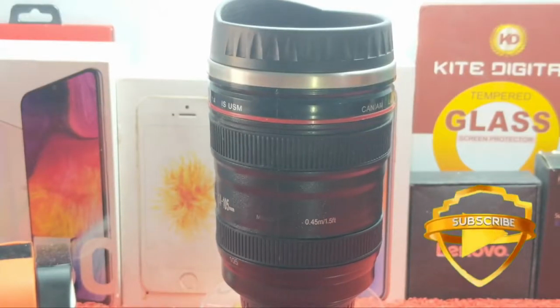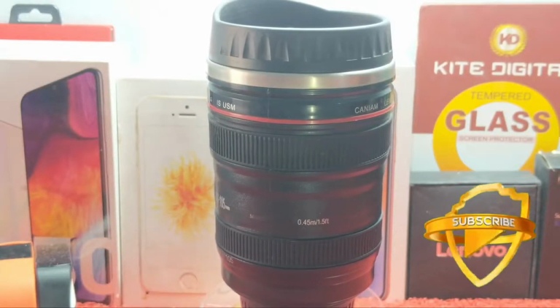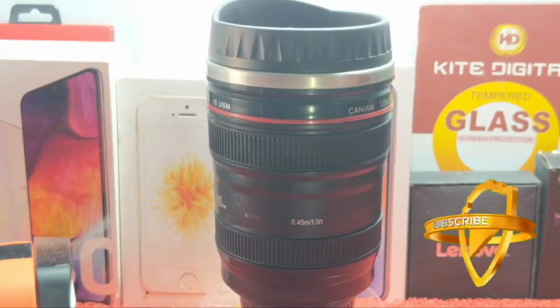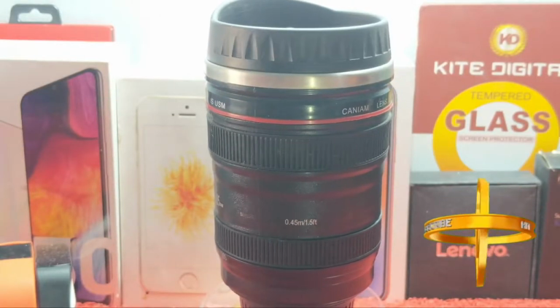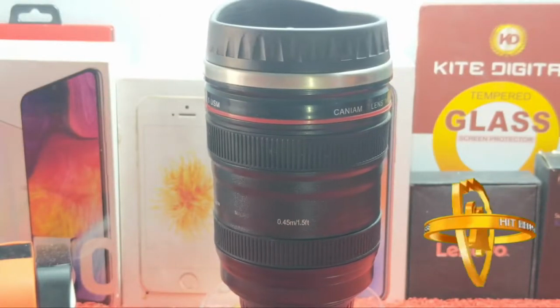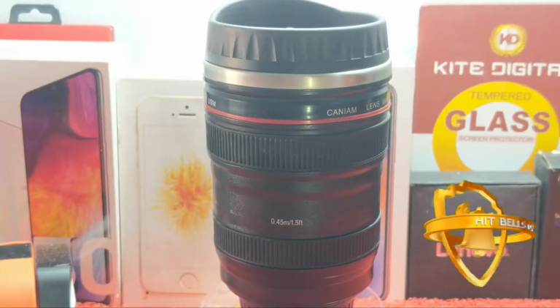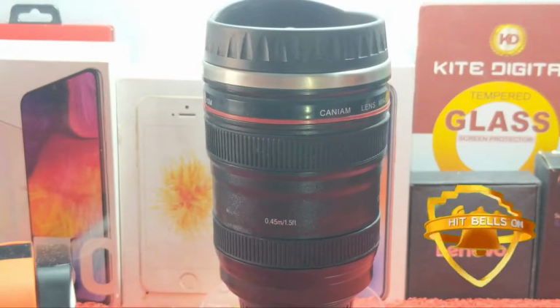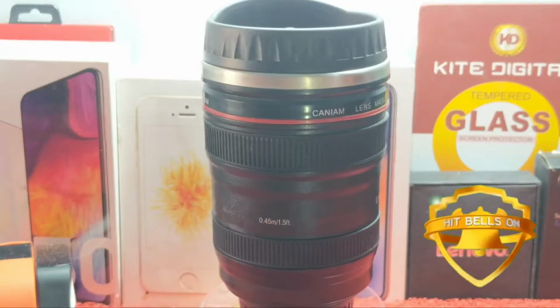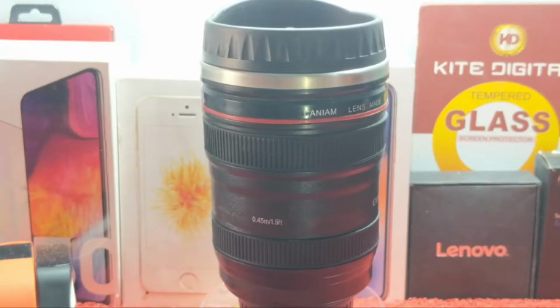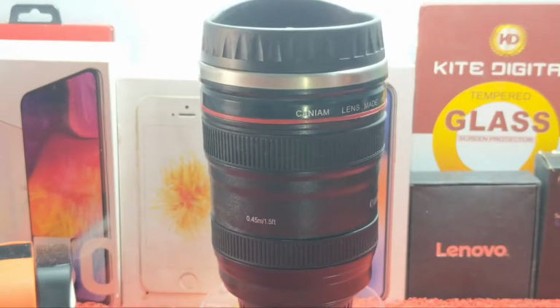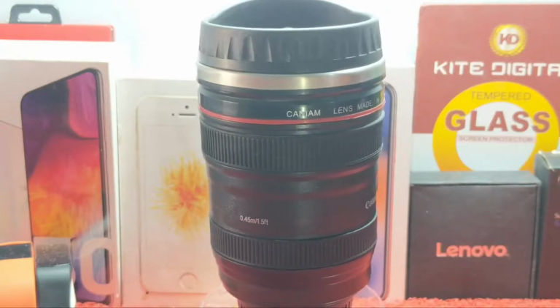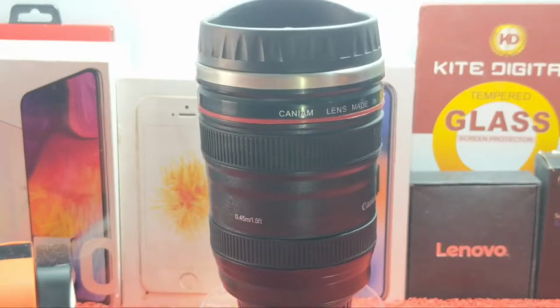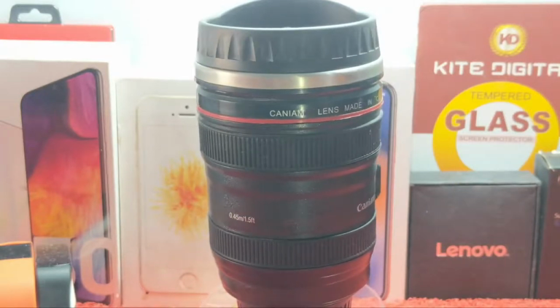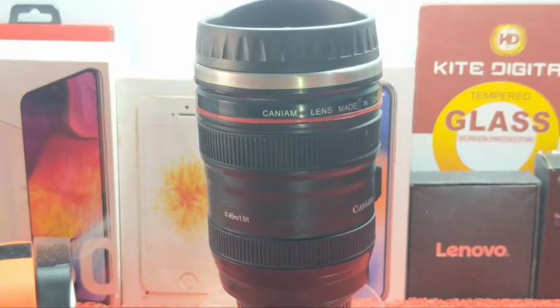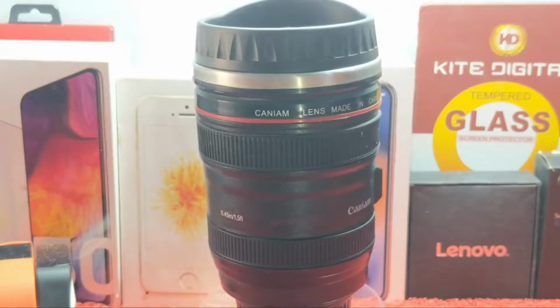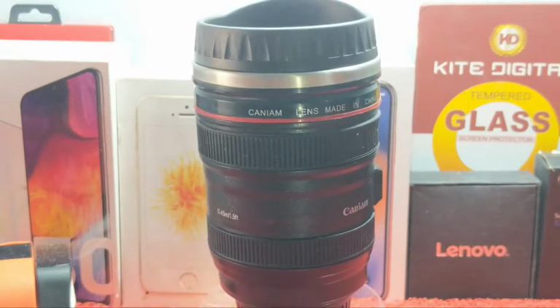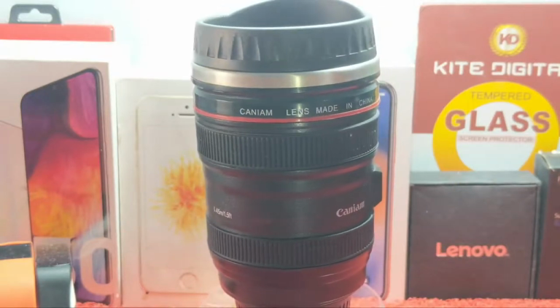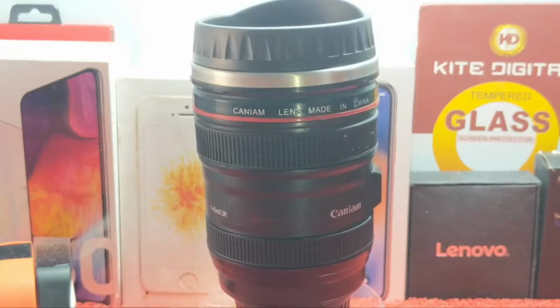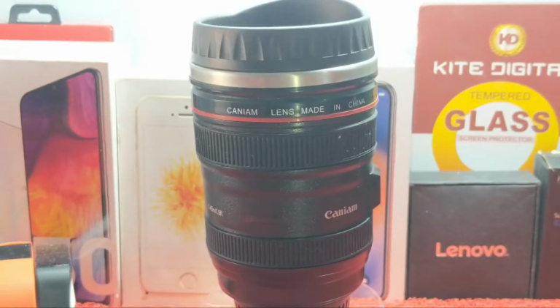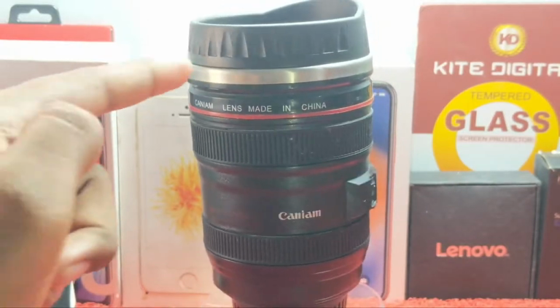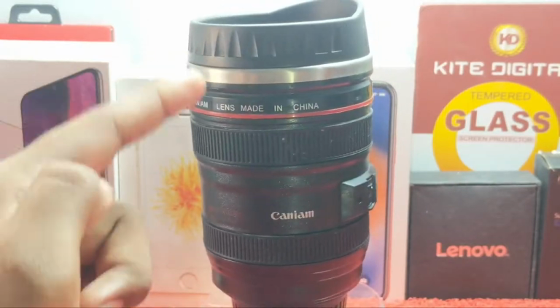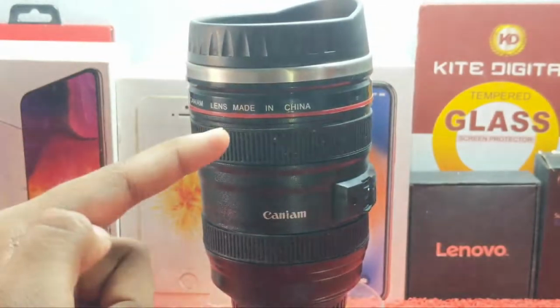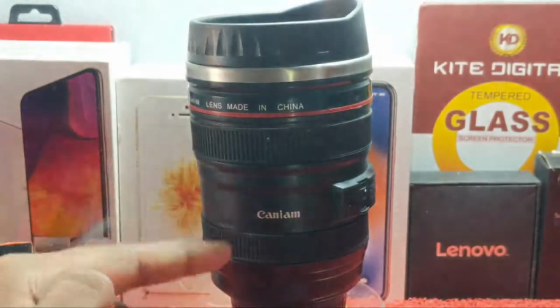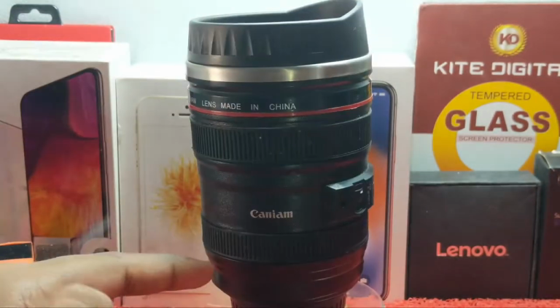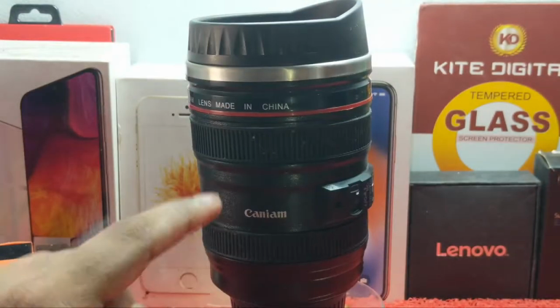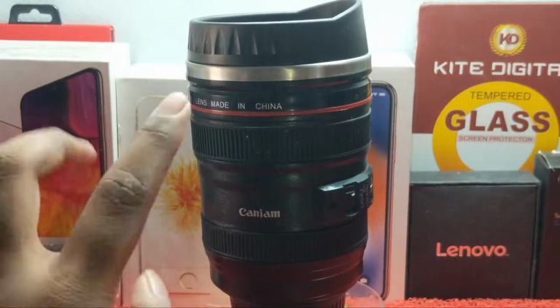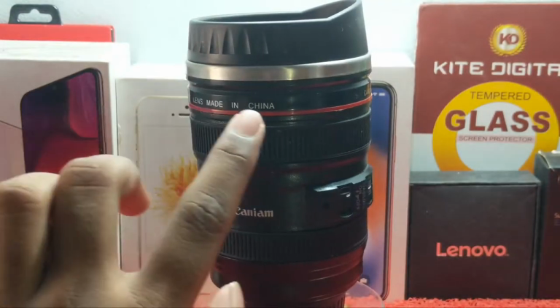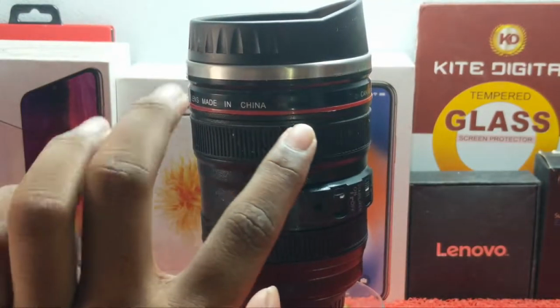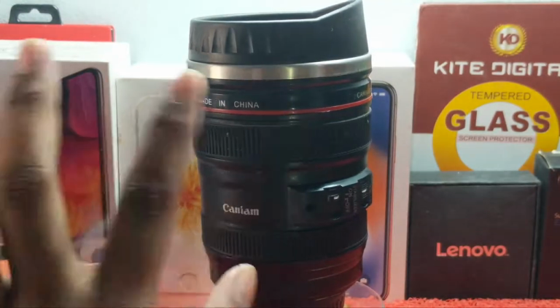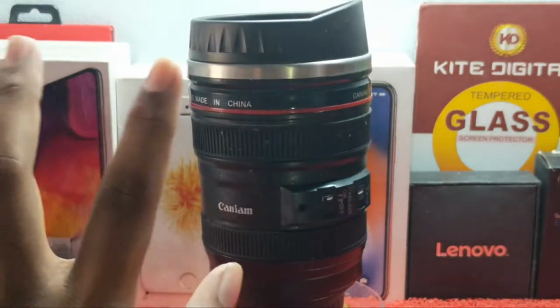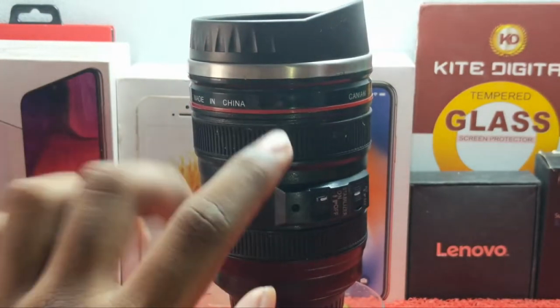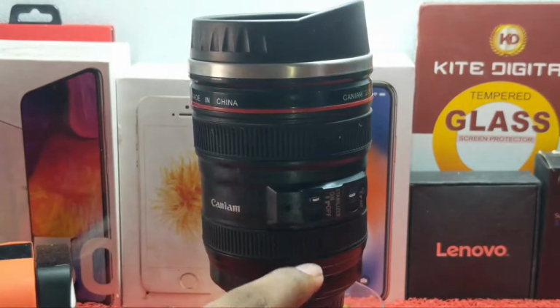I have a camera lens — actually, it doesn't have a camera lens; it is a mug.